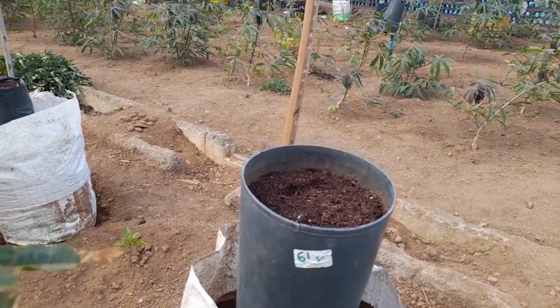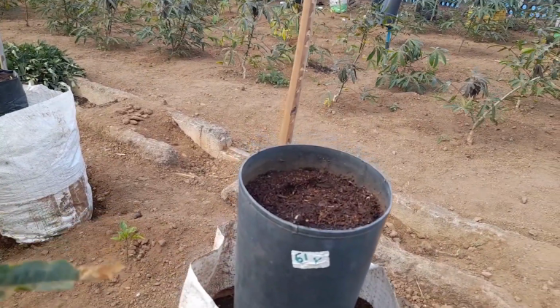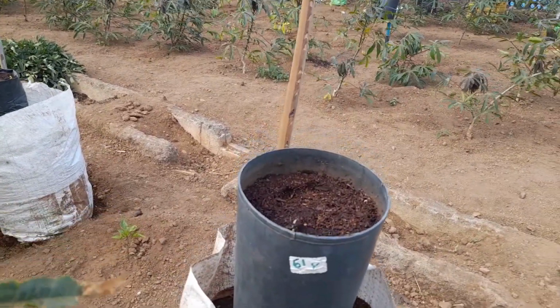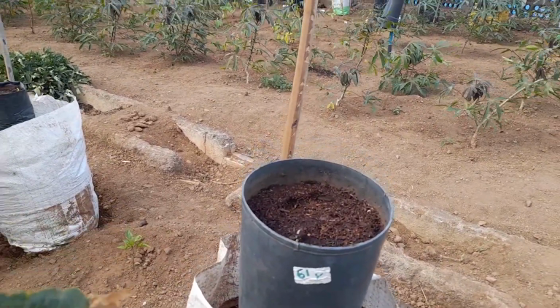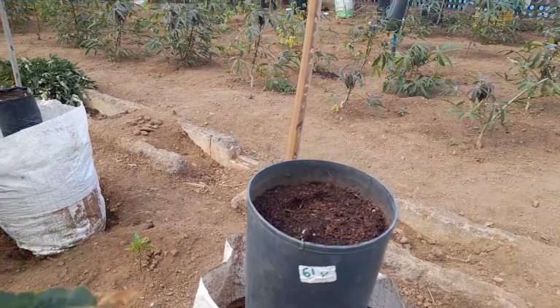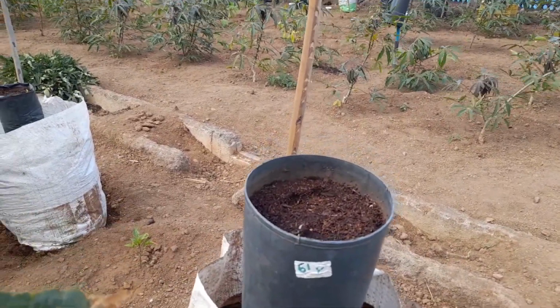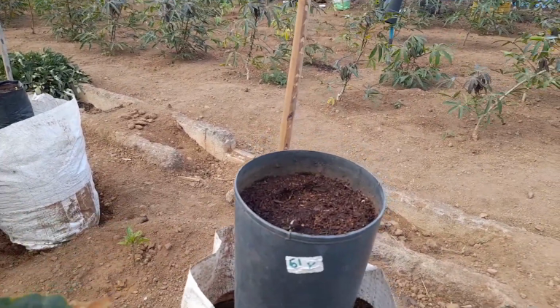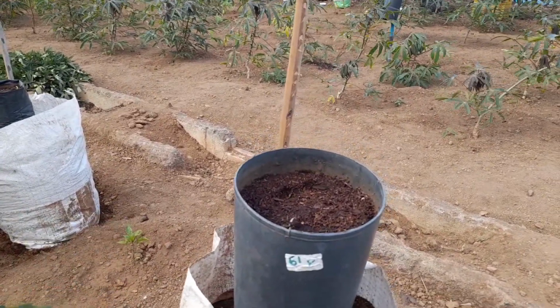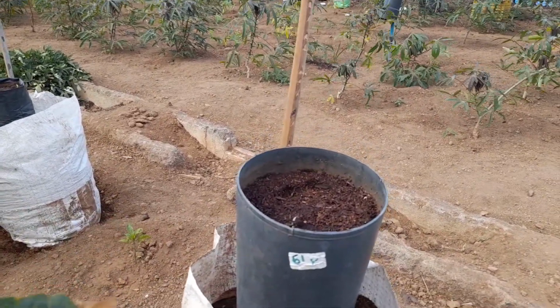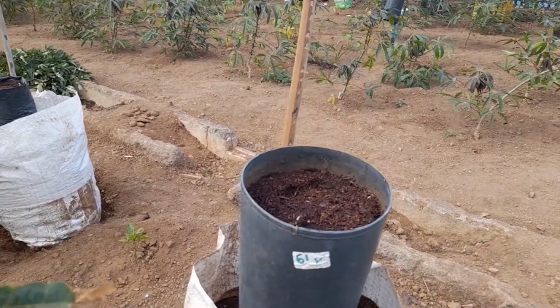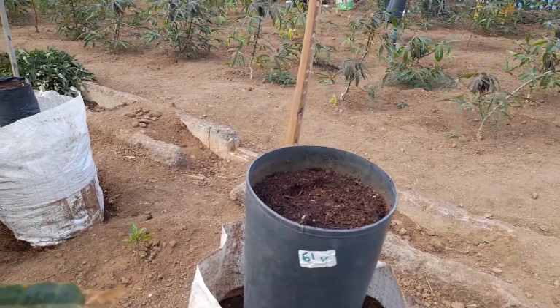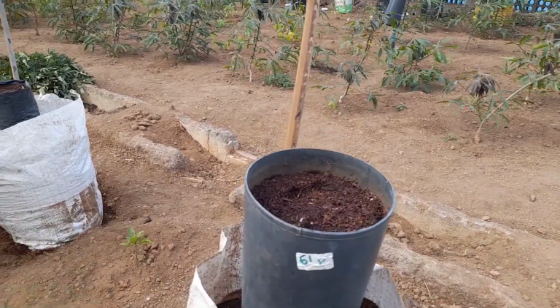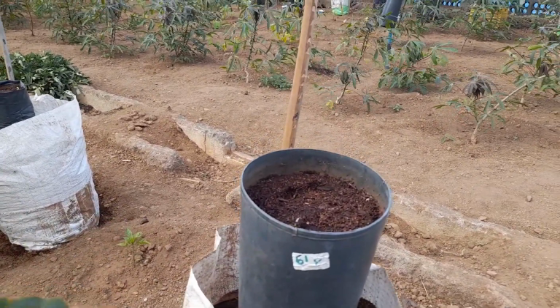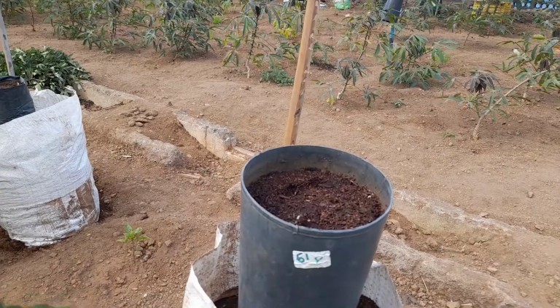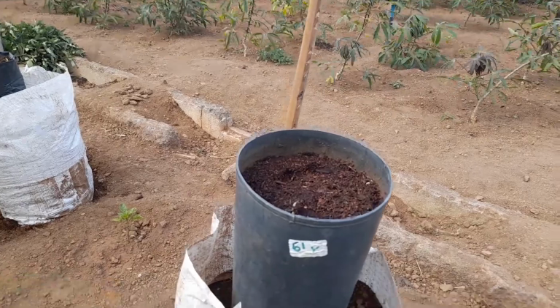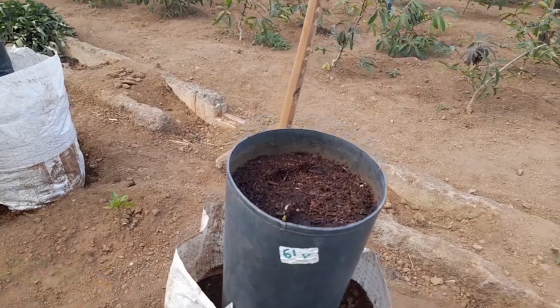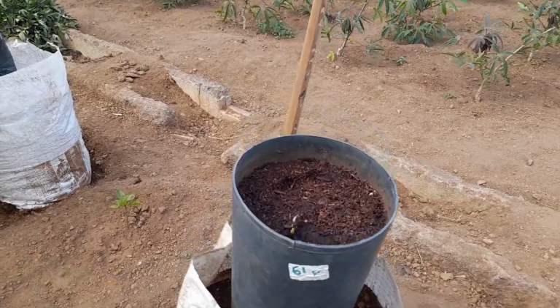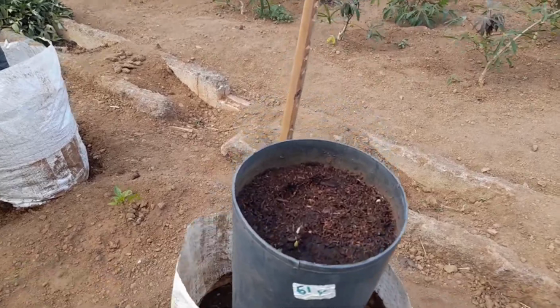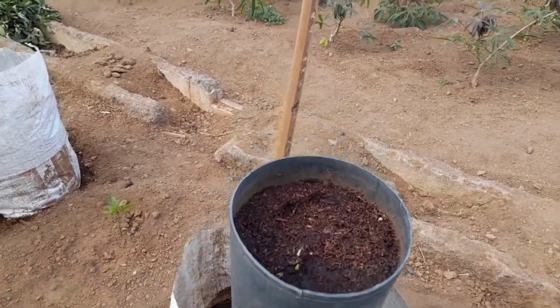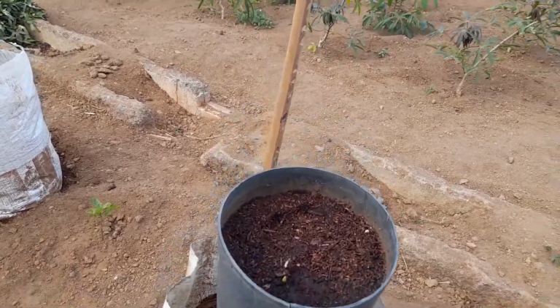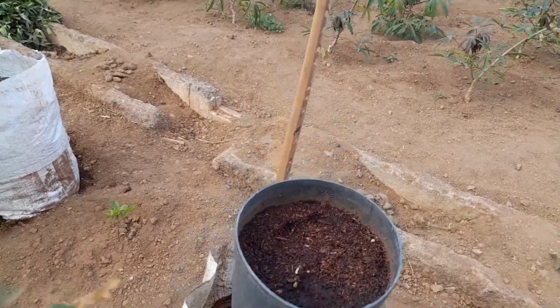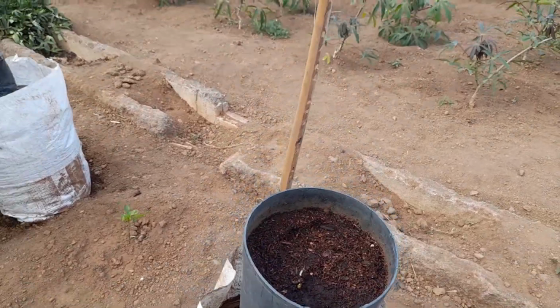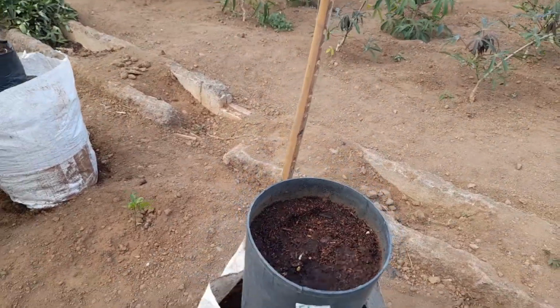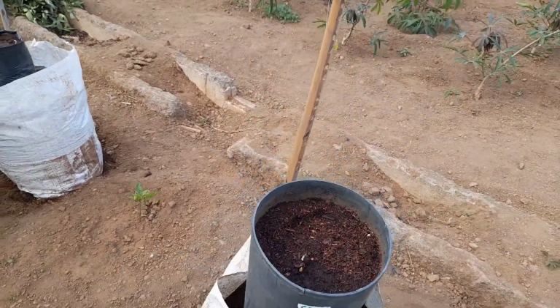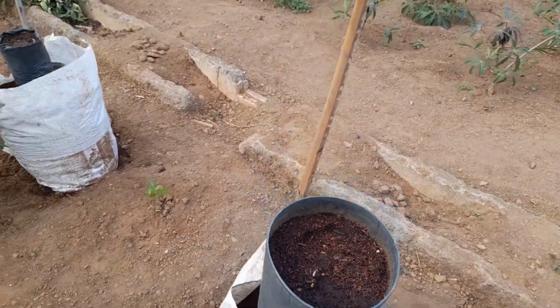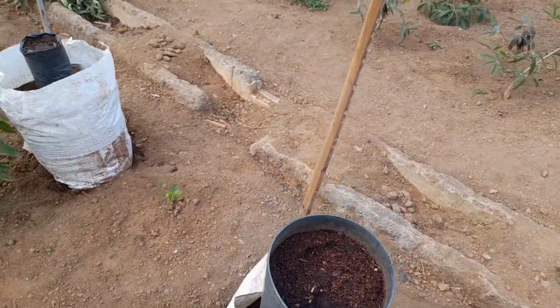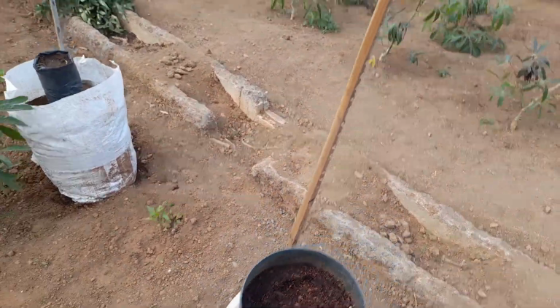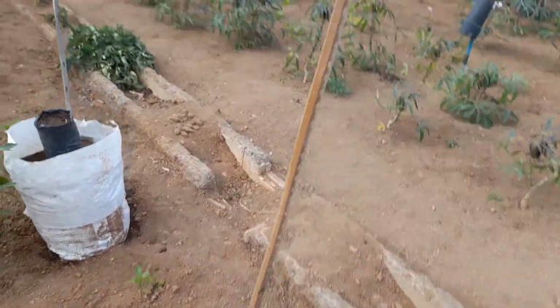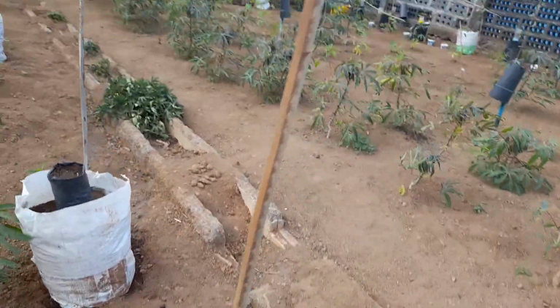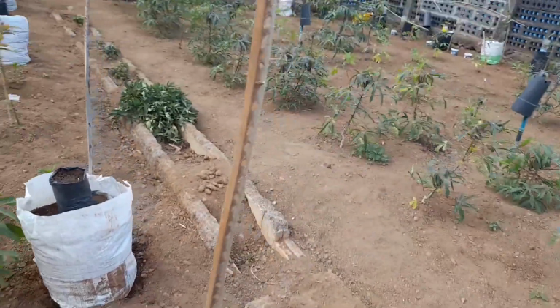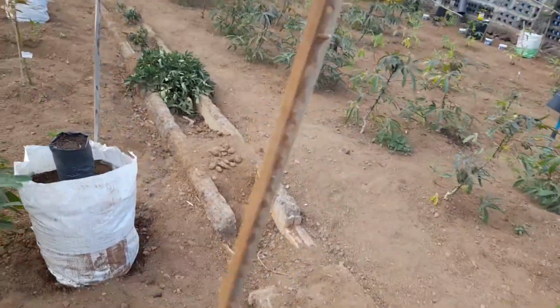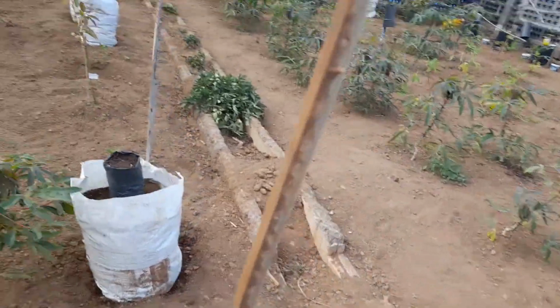This is a Dioscorea rotundata yam. It's a climbing plant. They need a tutor.